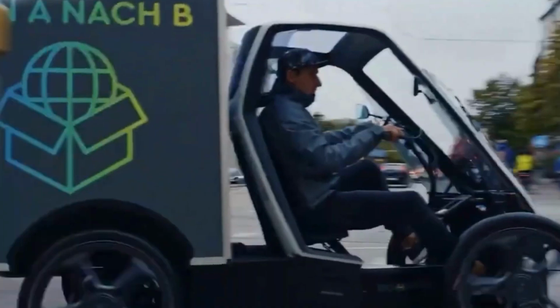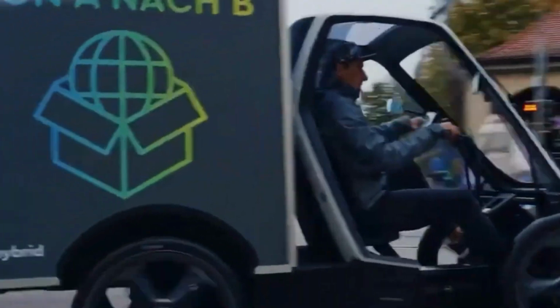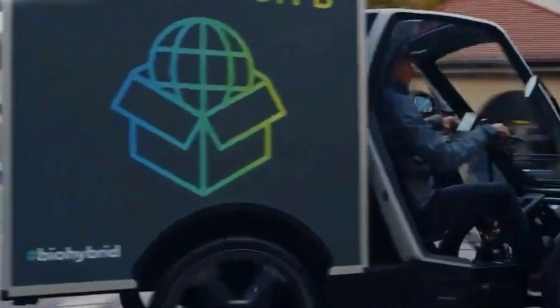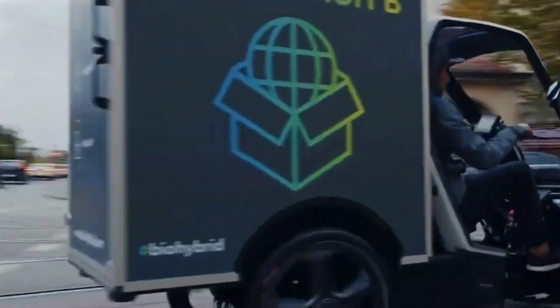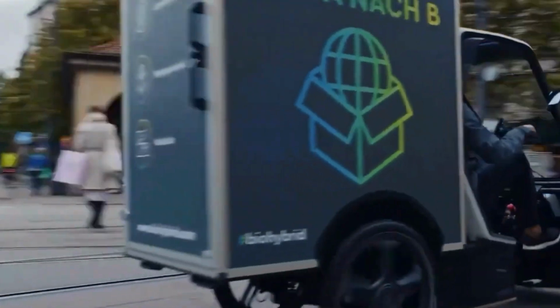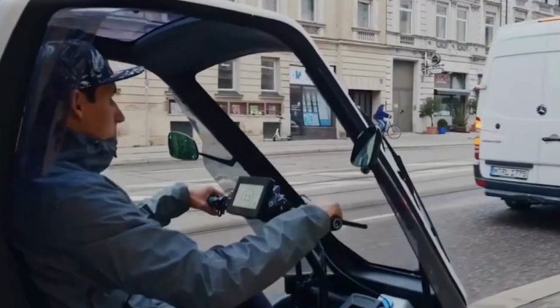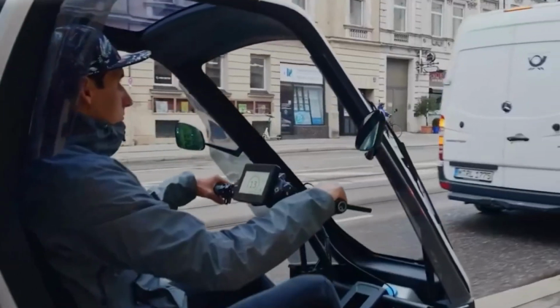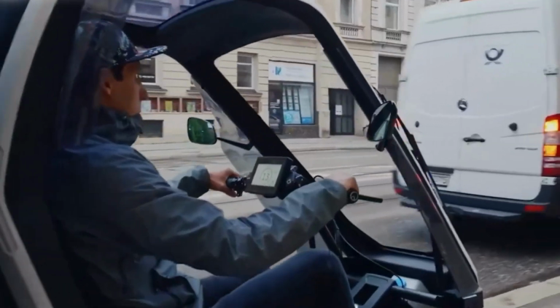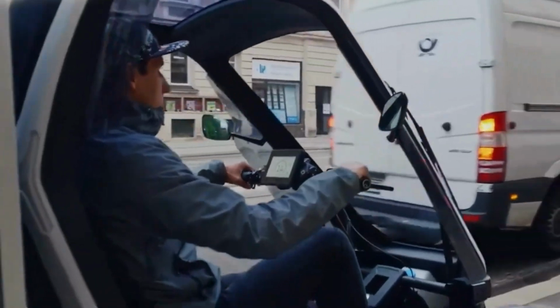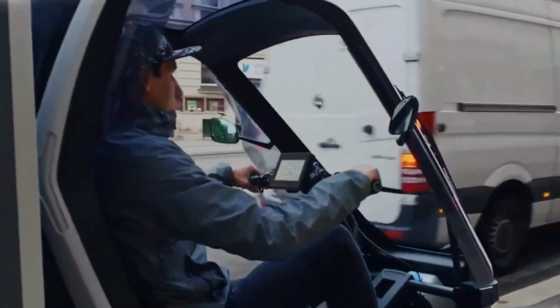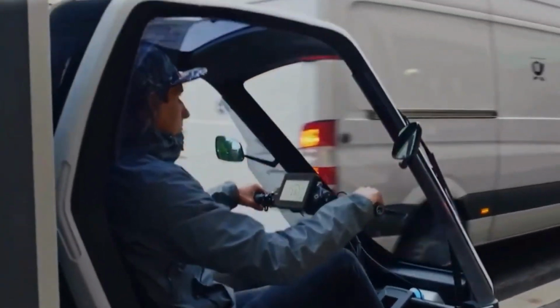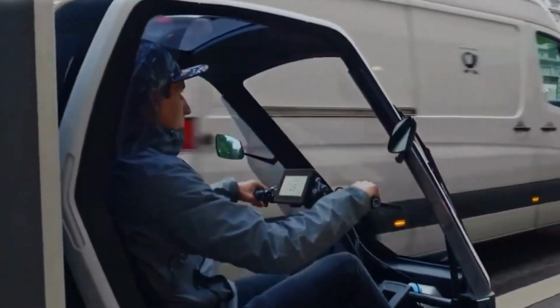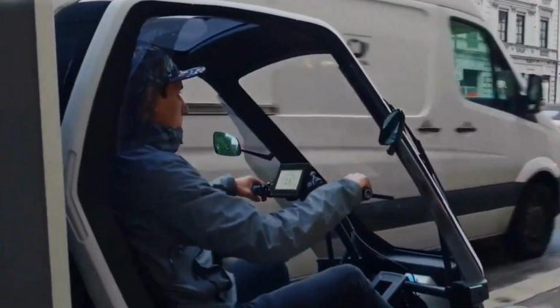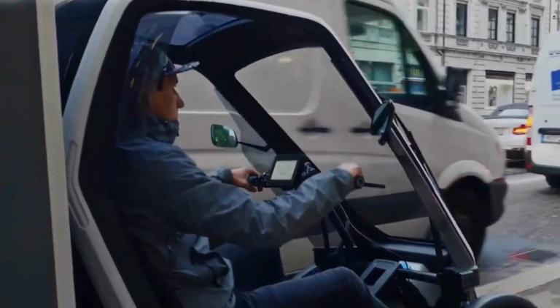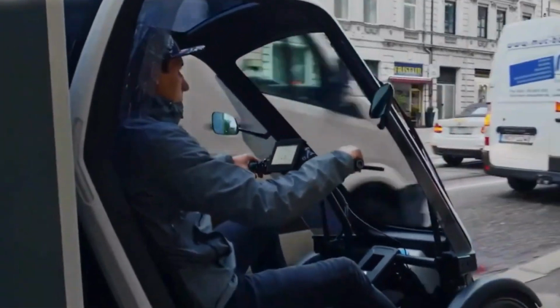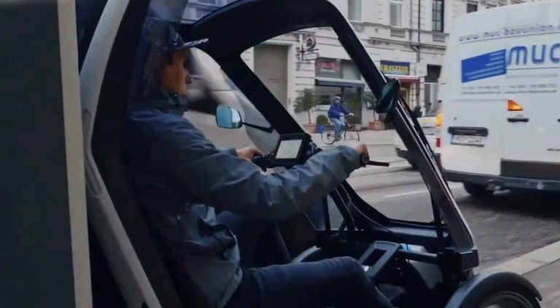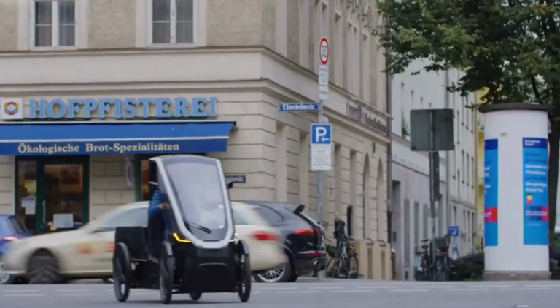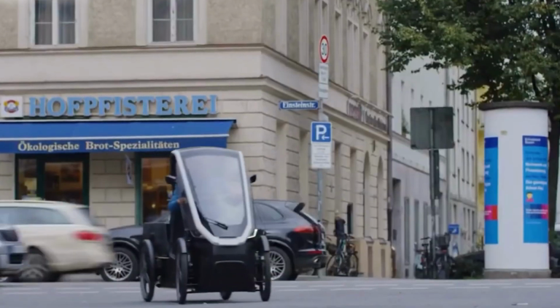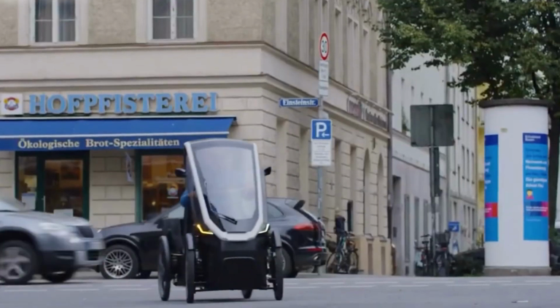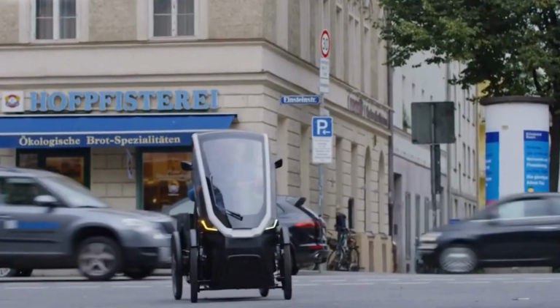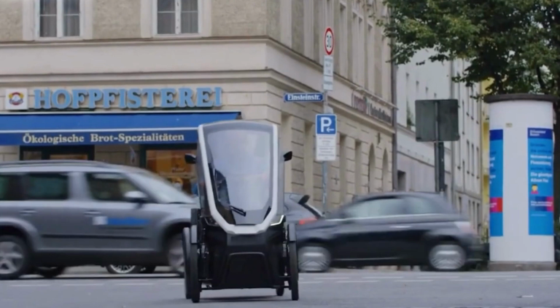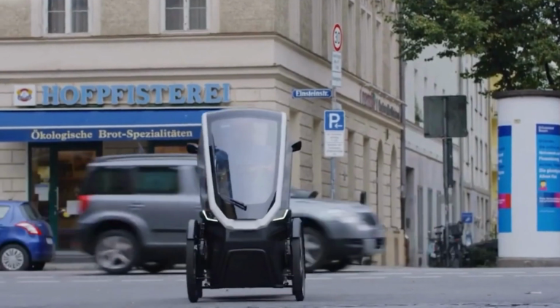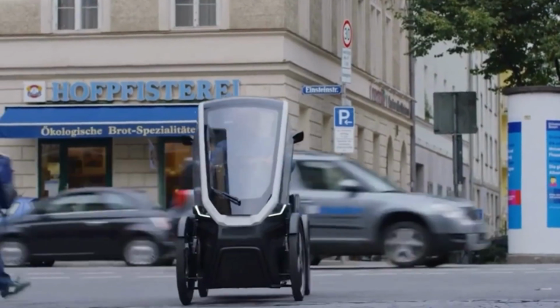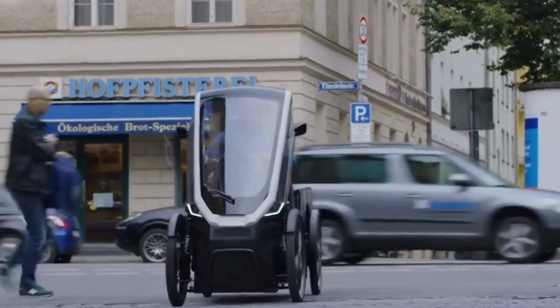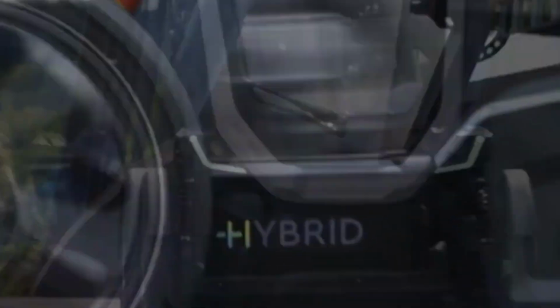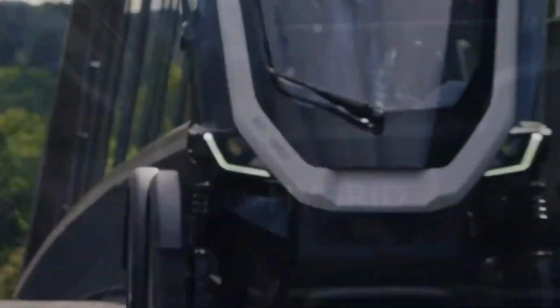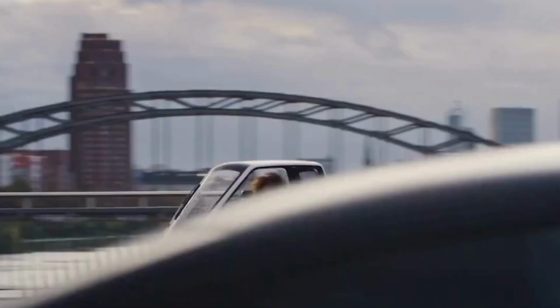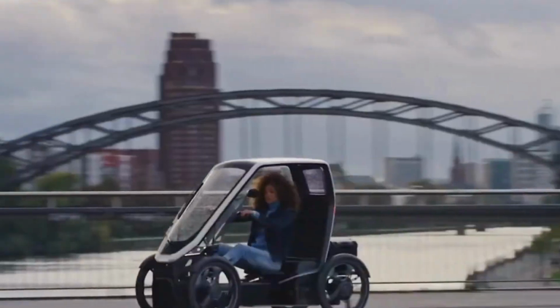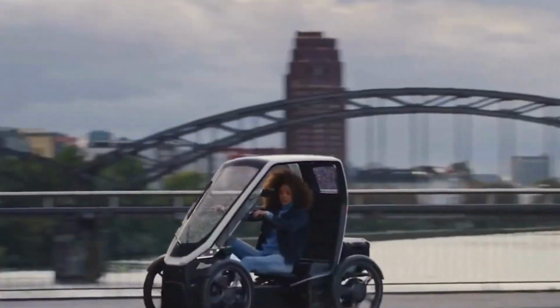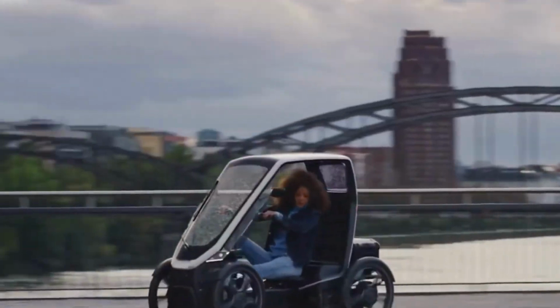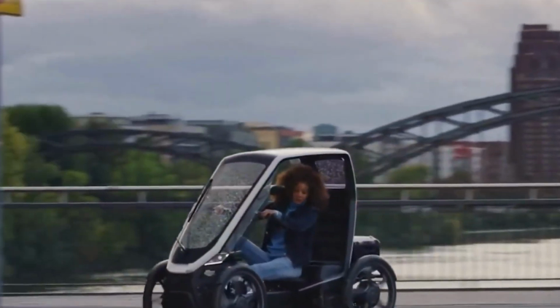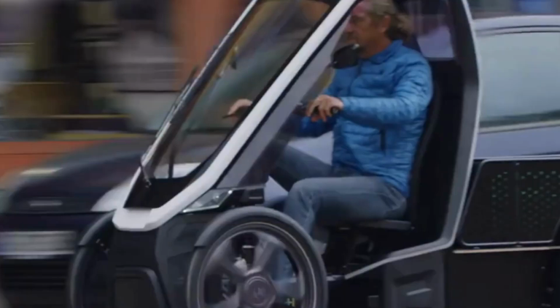For businesses, the DUO also comes in versatile cargo models, making it an efficient option for eco-conscious urban deliveries.